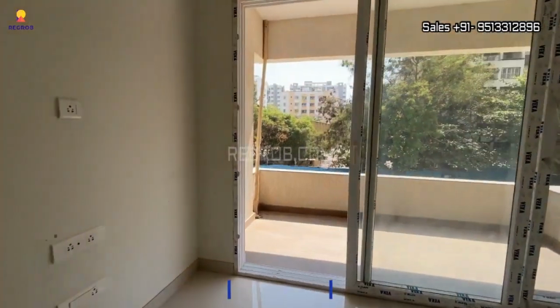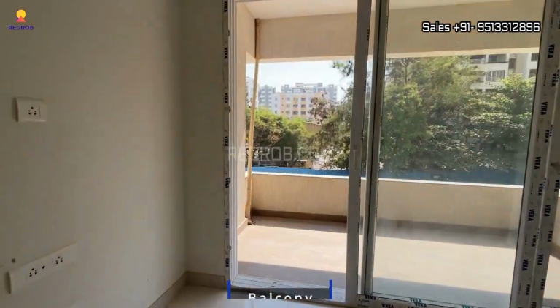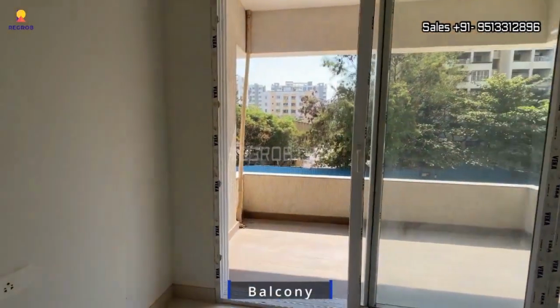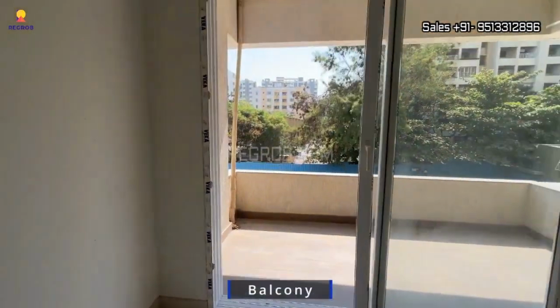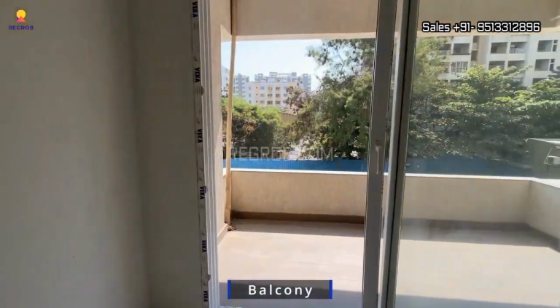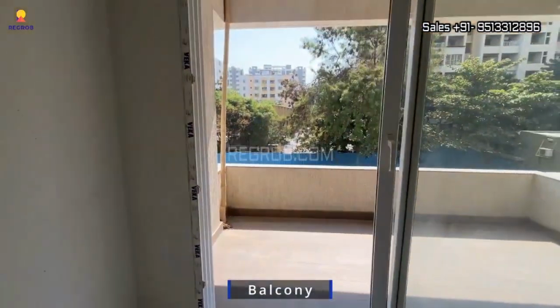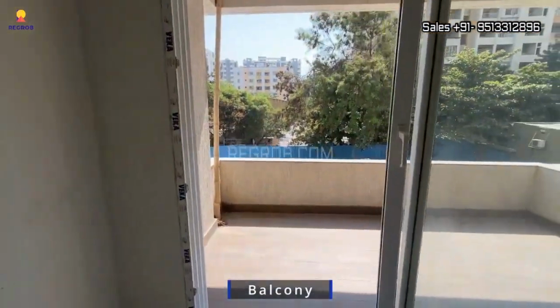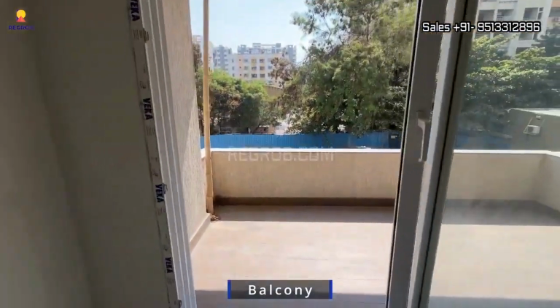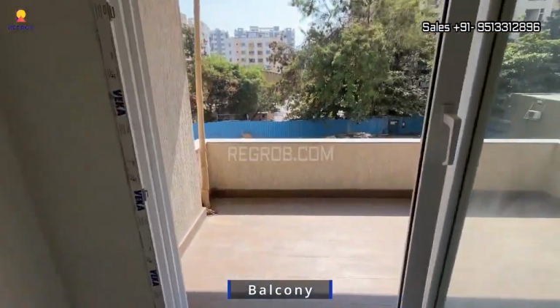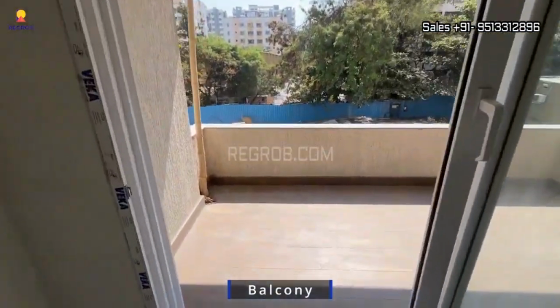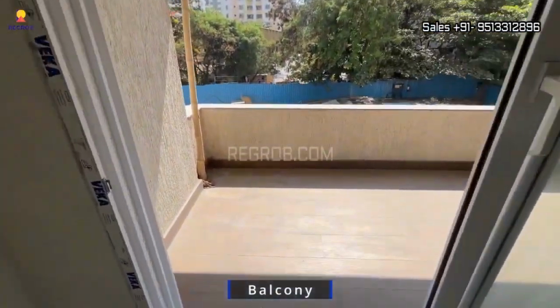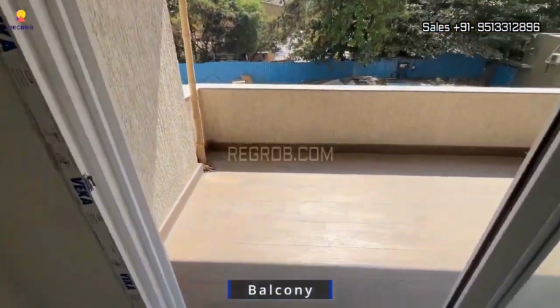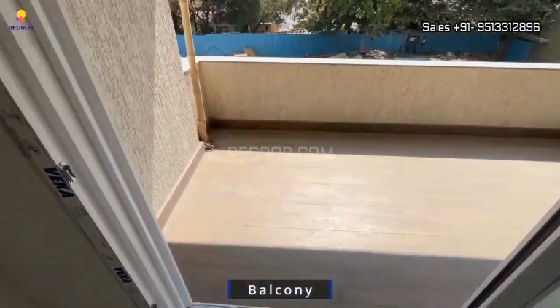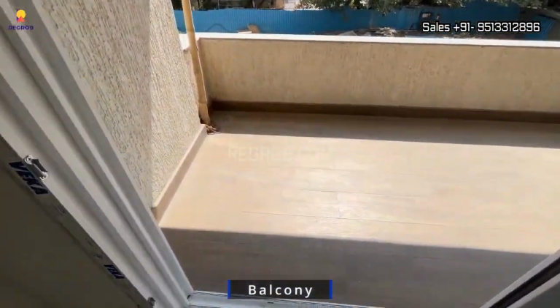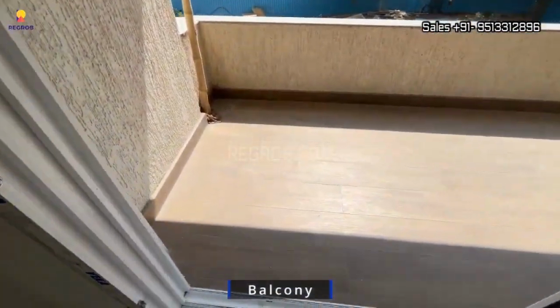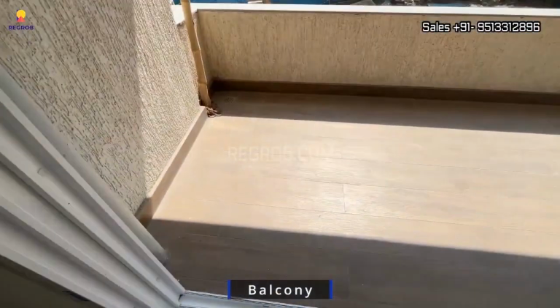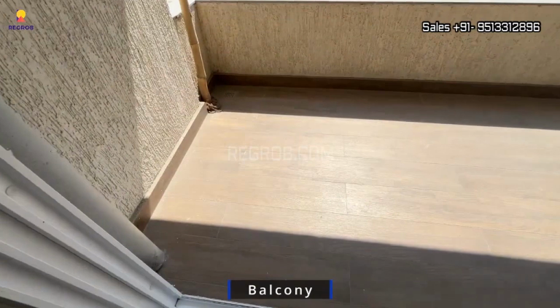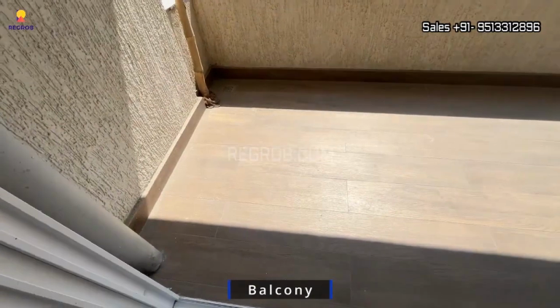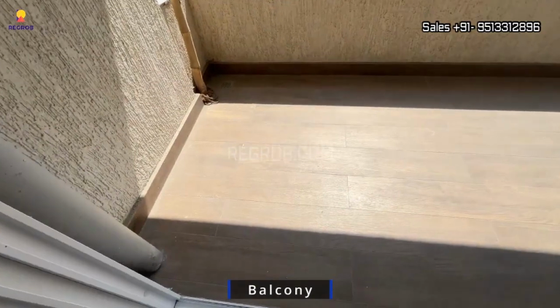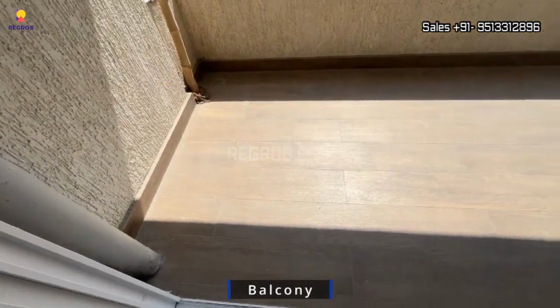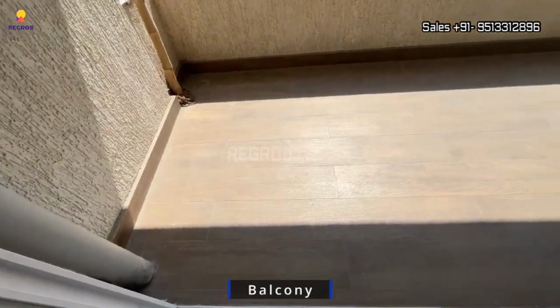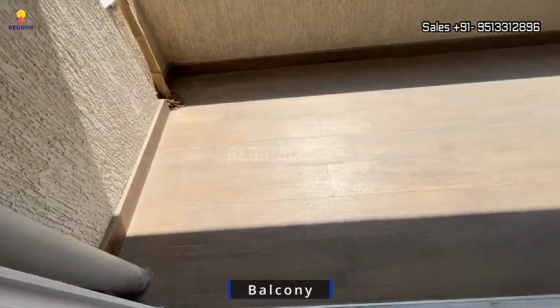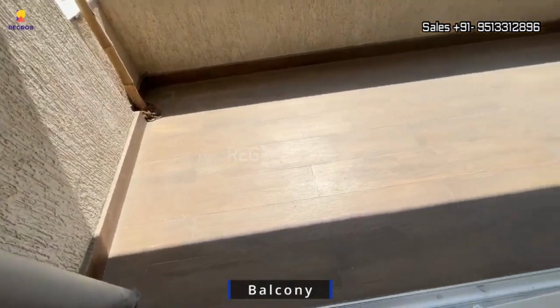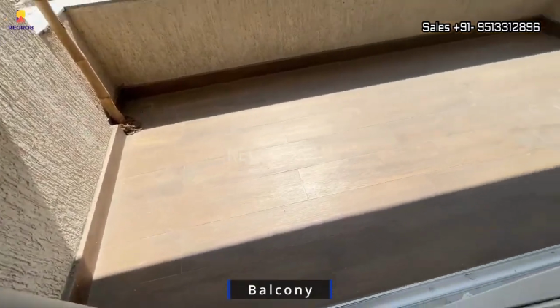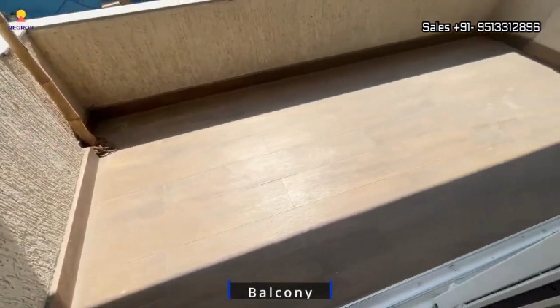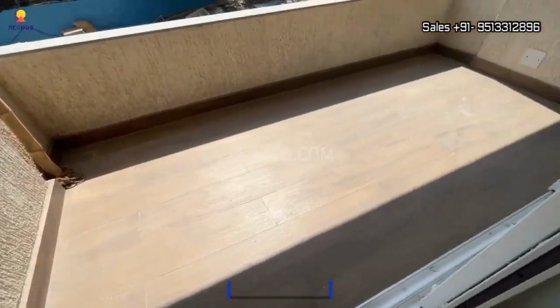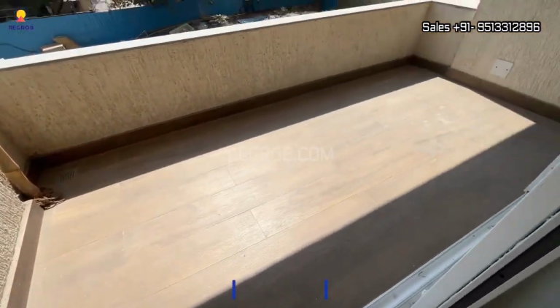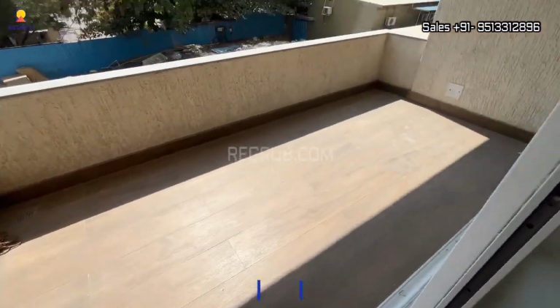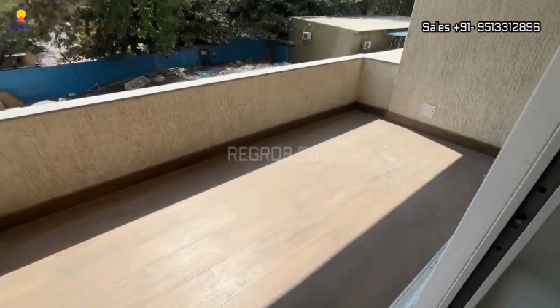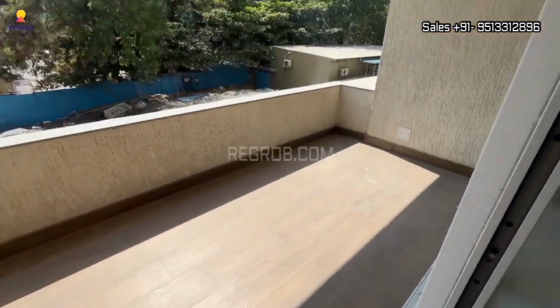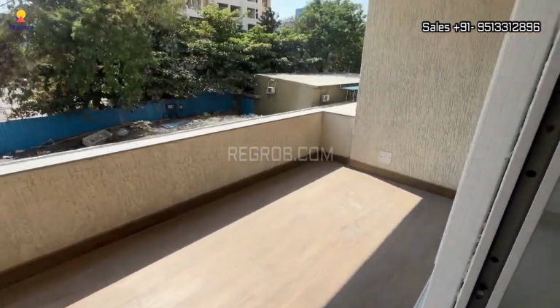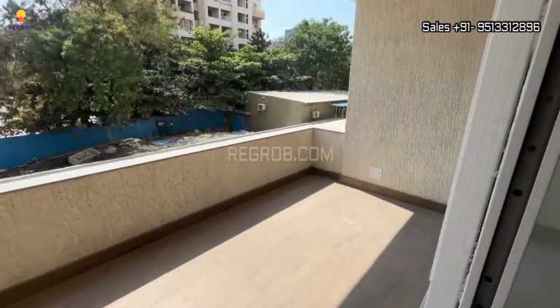Plus, there is a balcony, where you can enjoy the view and get some fresh air without leaving your own home.